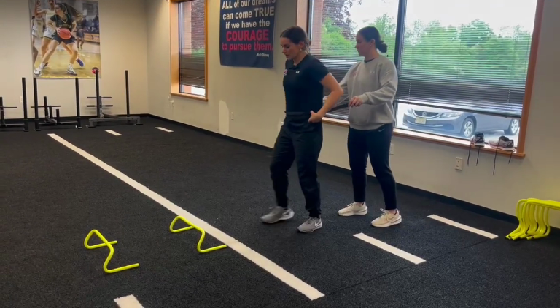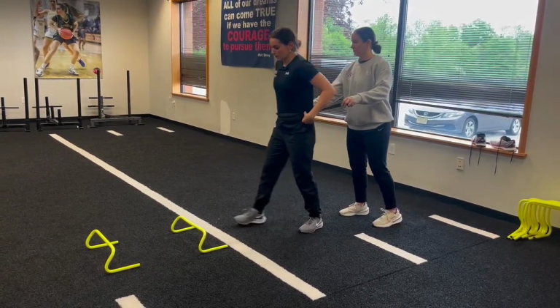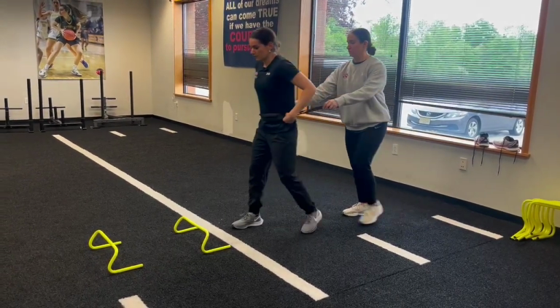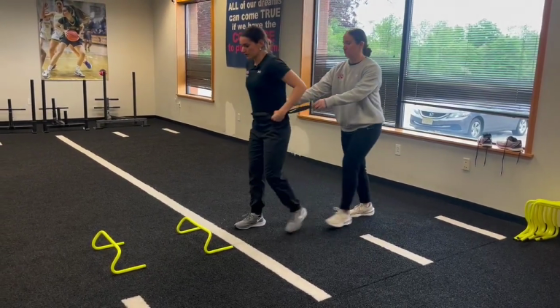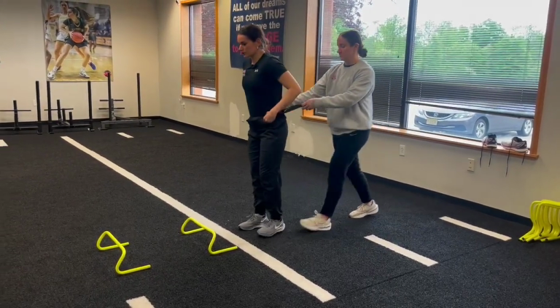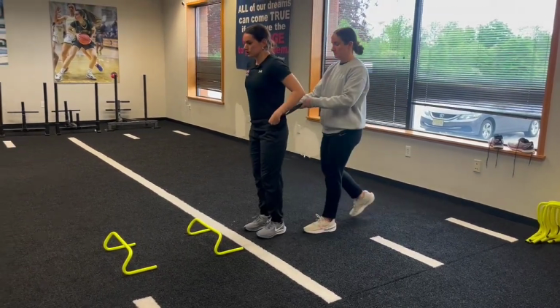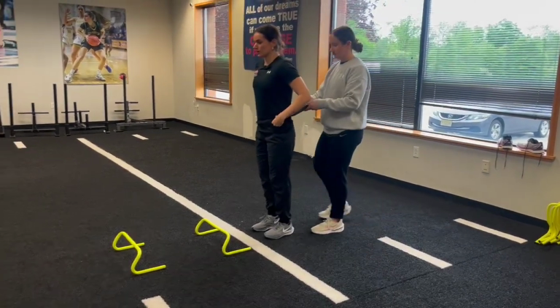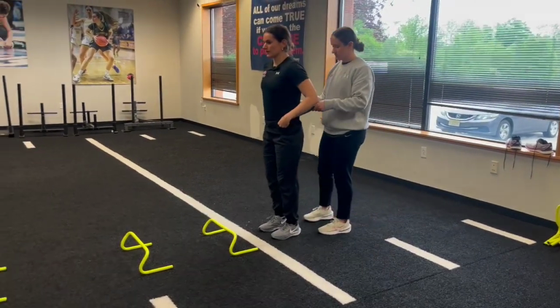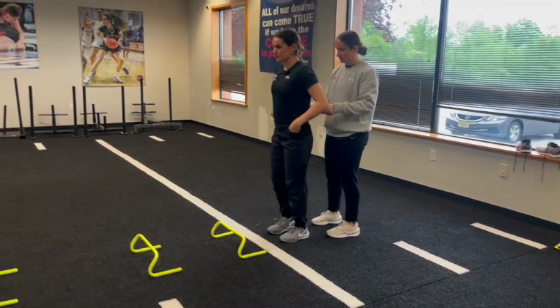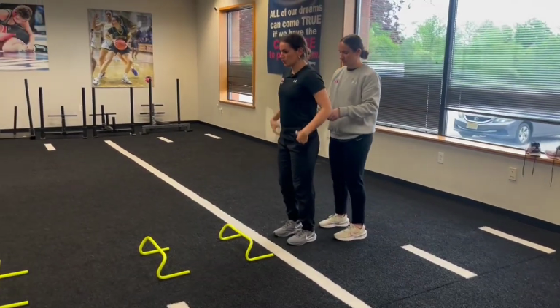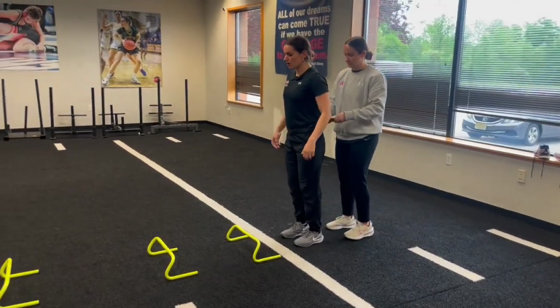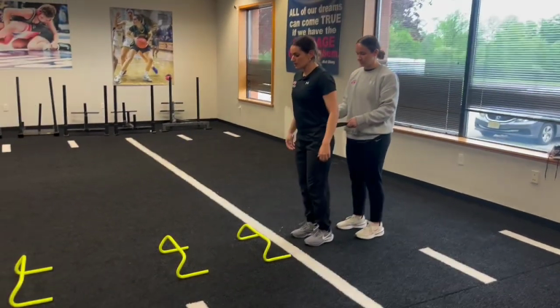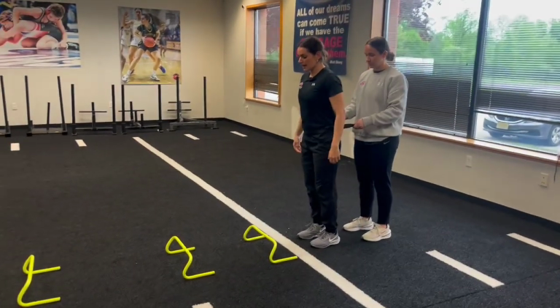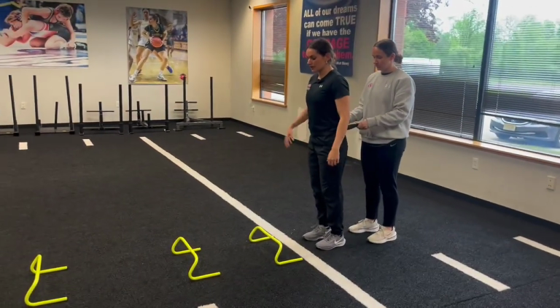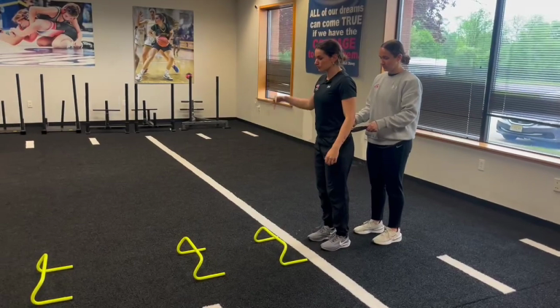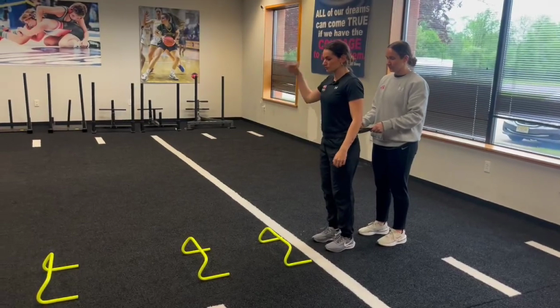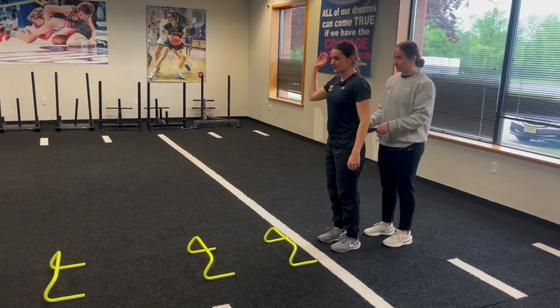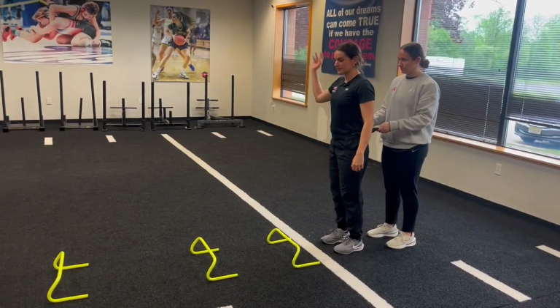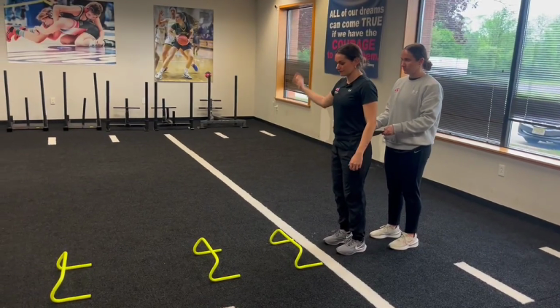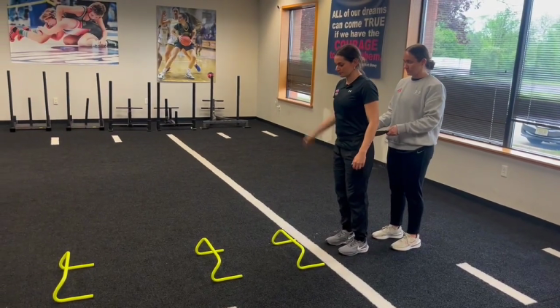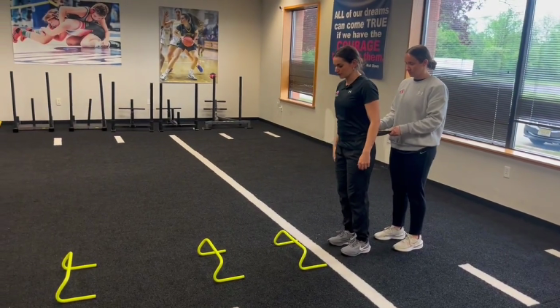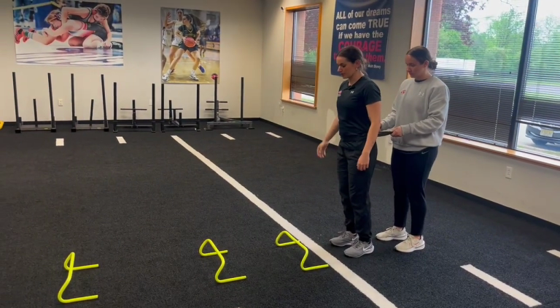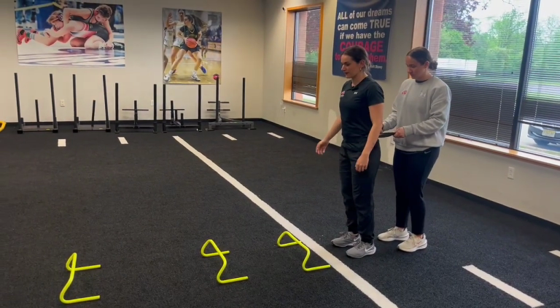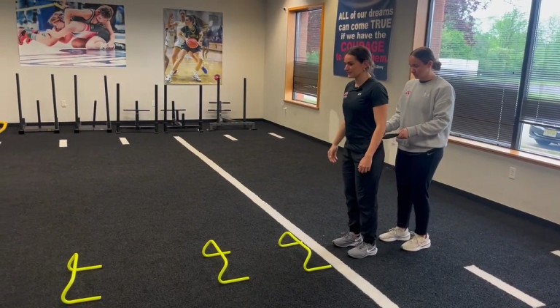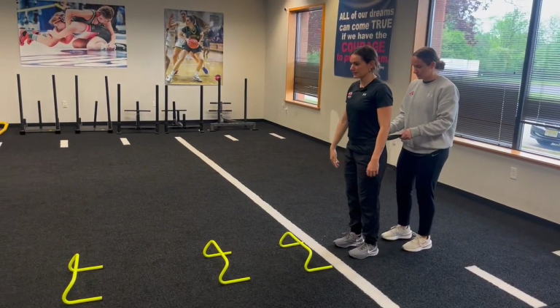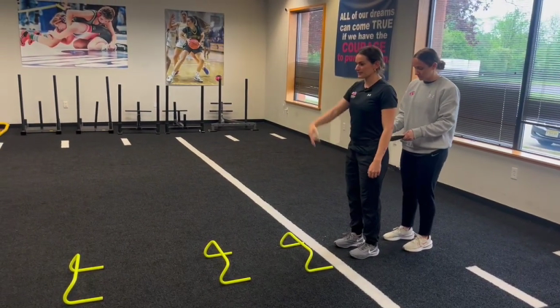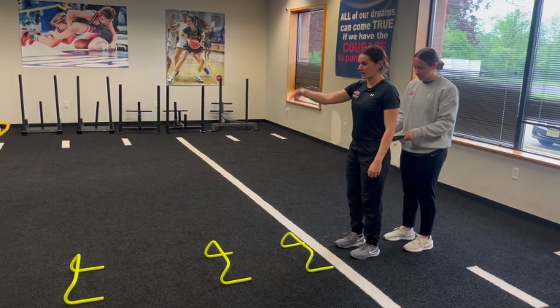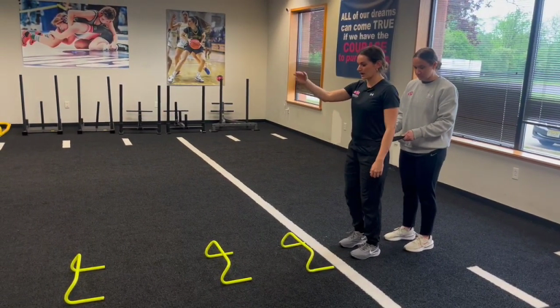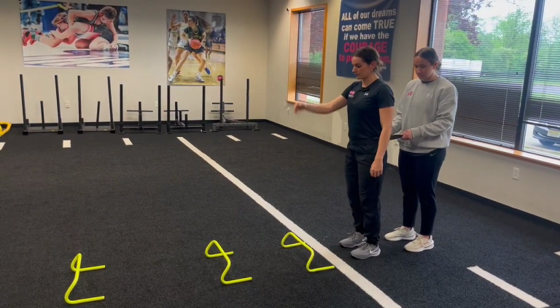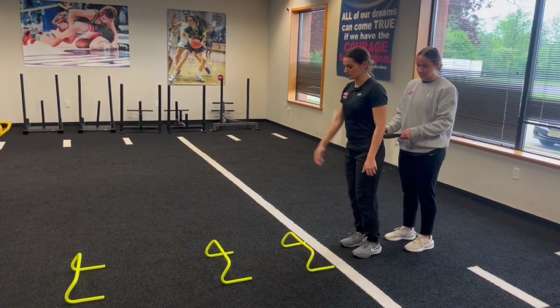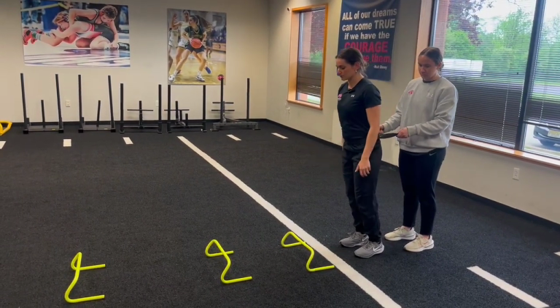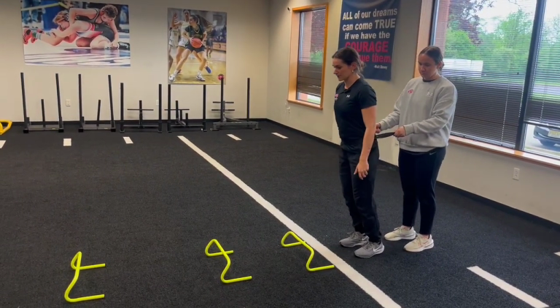One partner is going to start nice and tall. Ash will release after about three to five seconds and I will sprint.